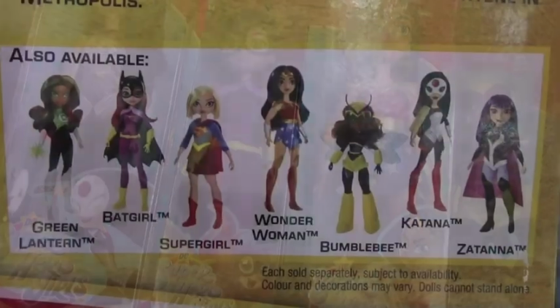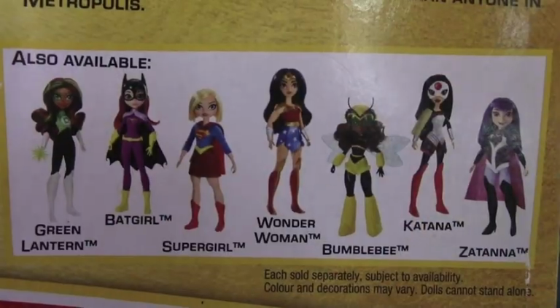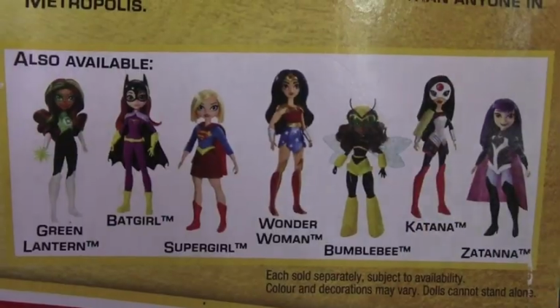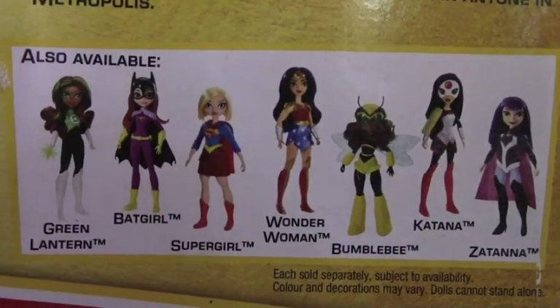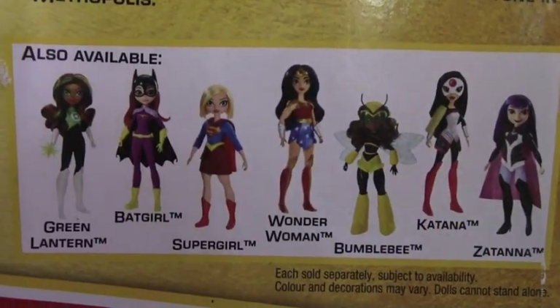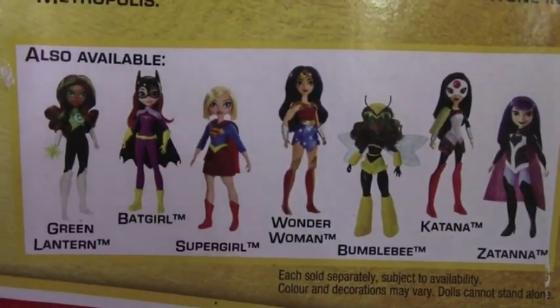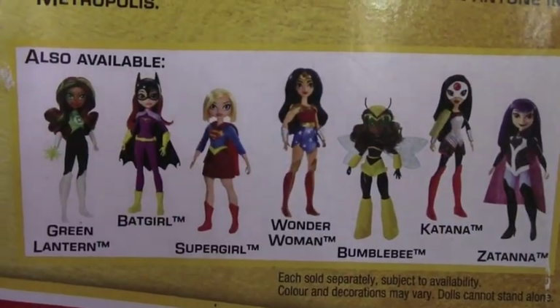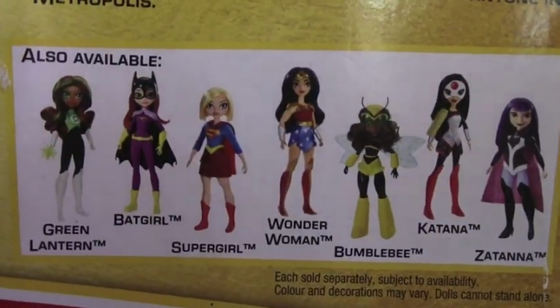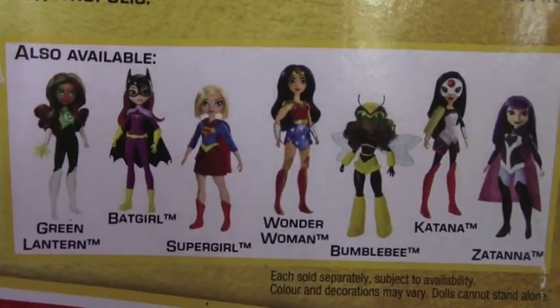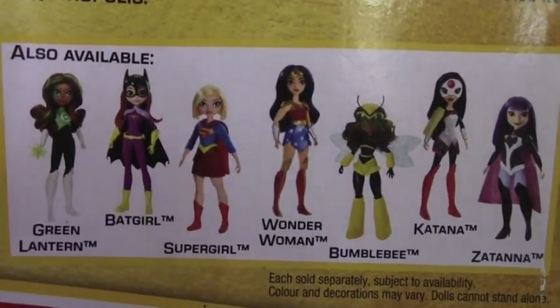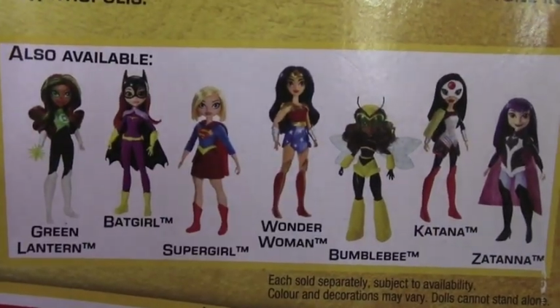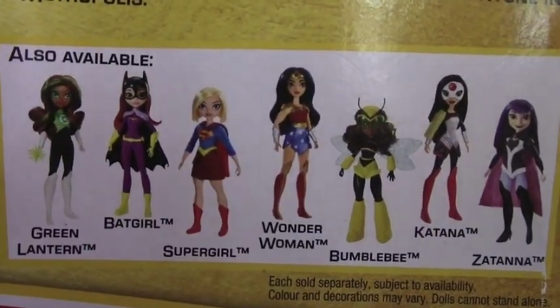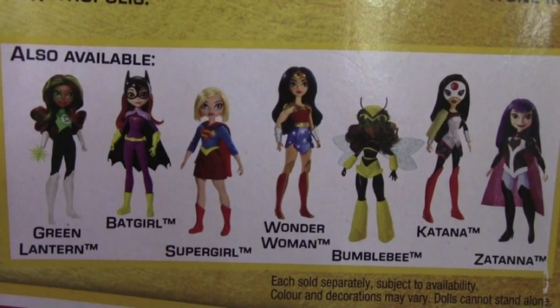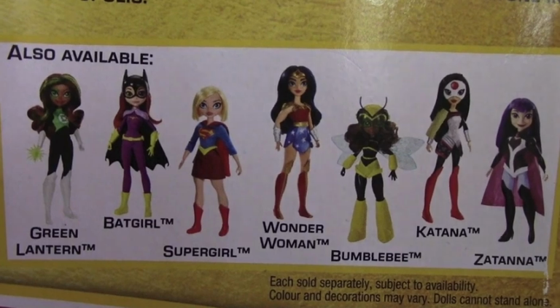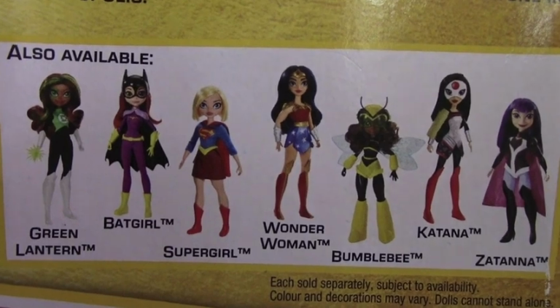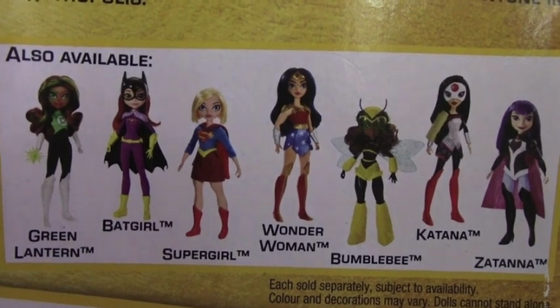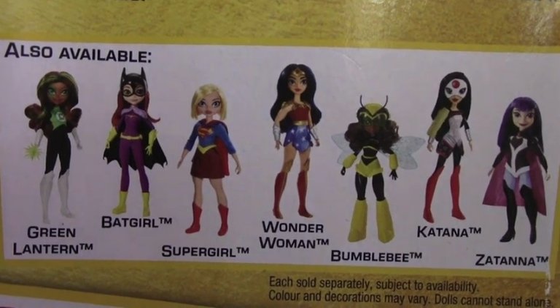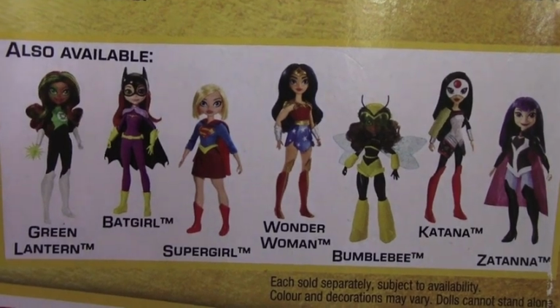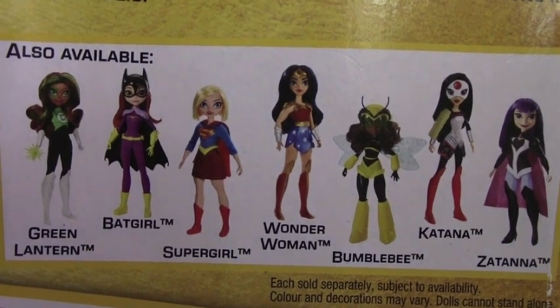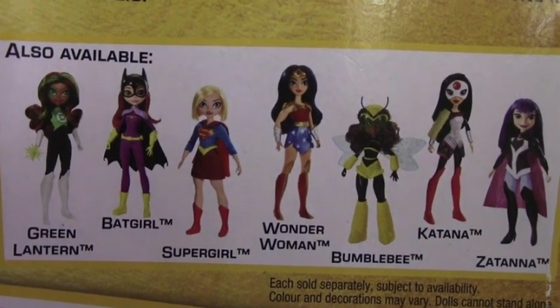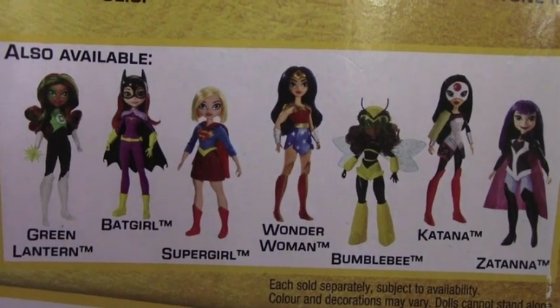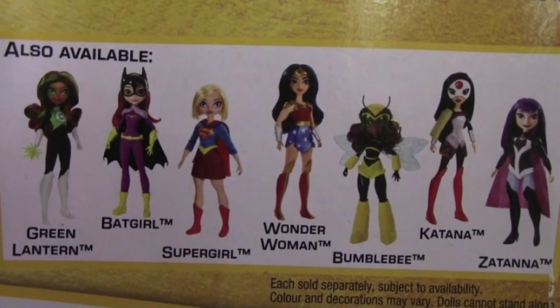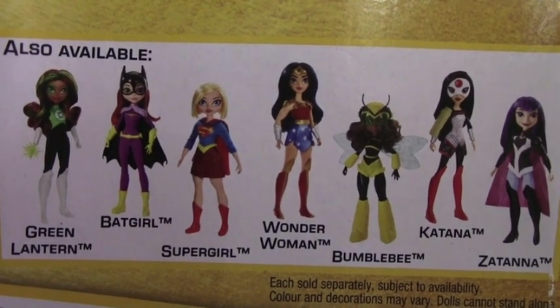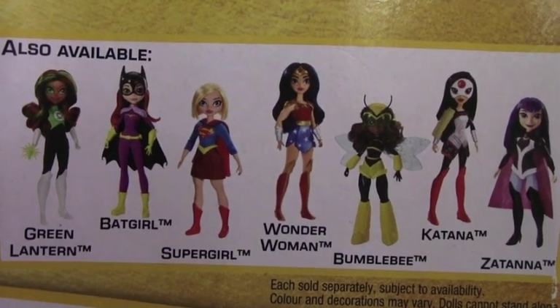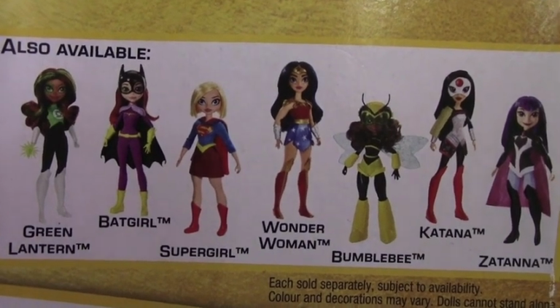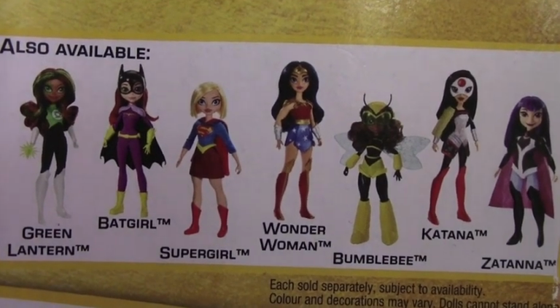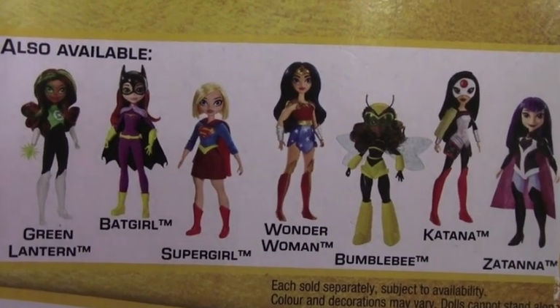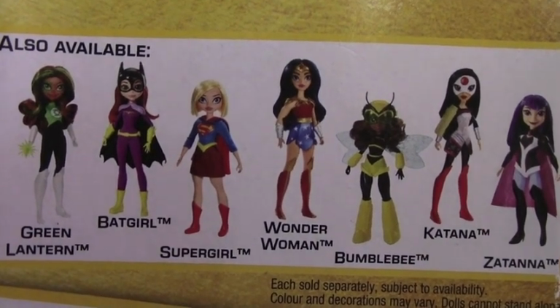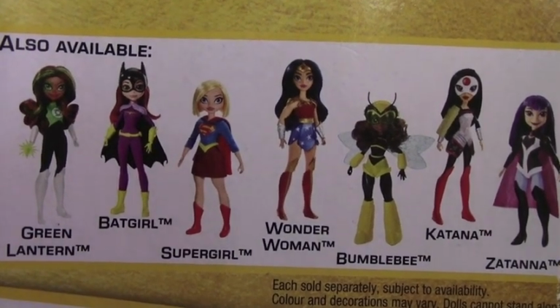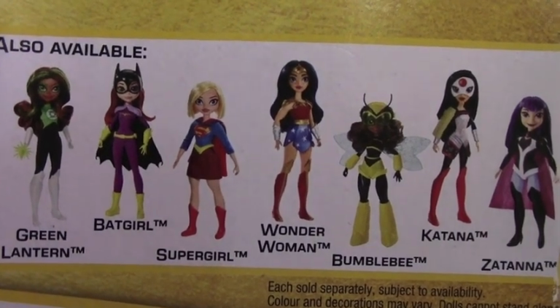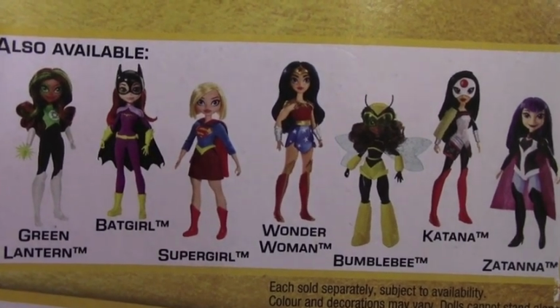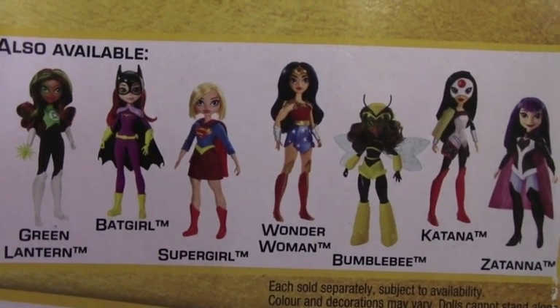Also available from the series is Green Lantern, Supergirl, and Zatanna.